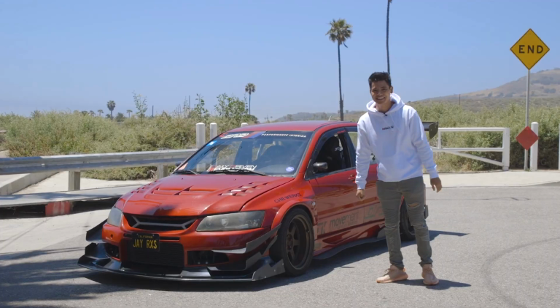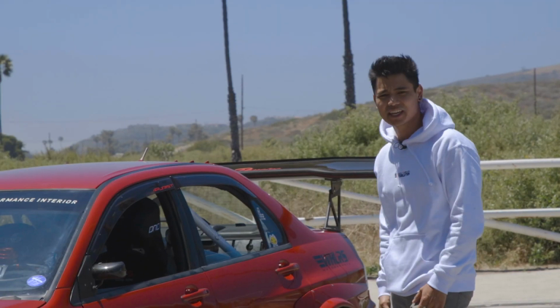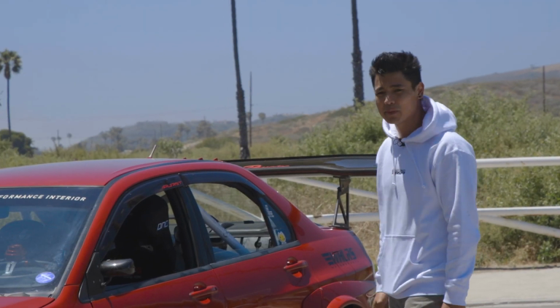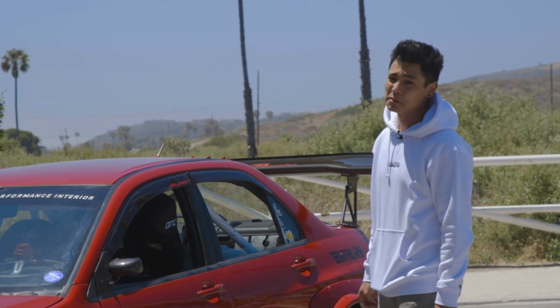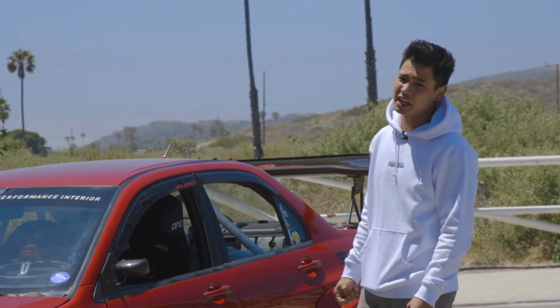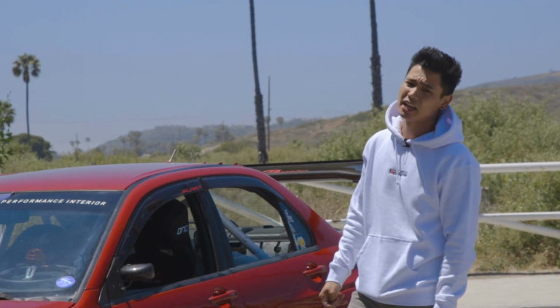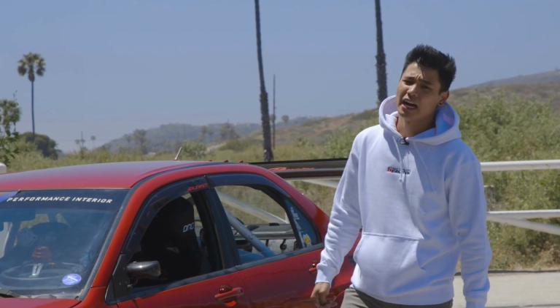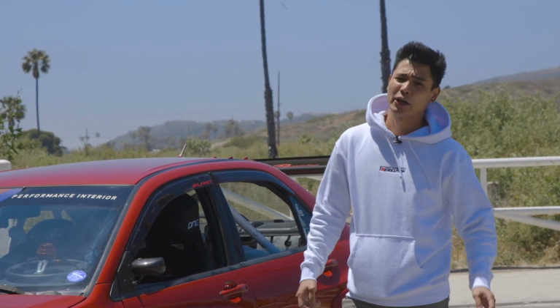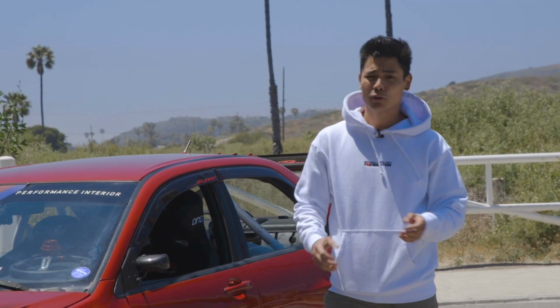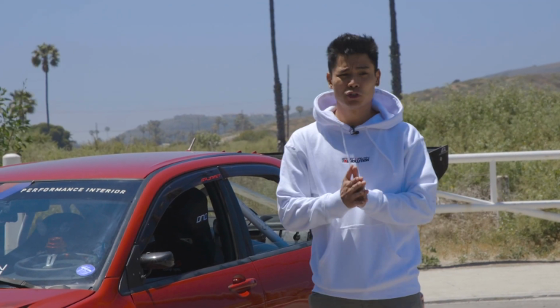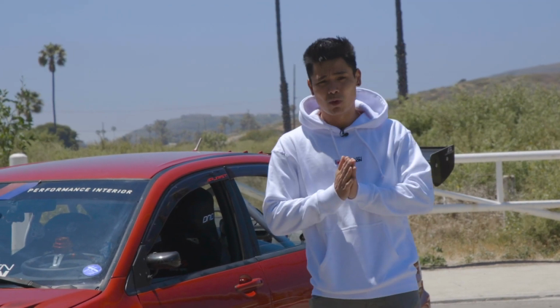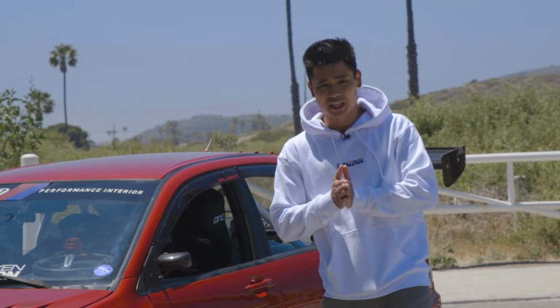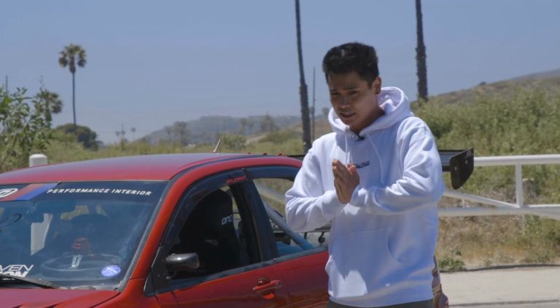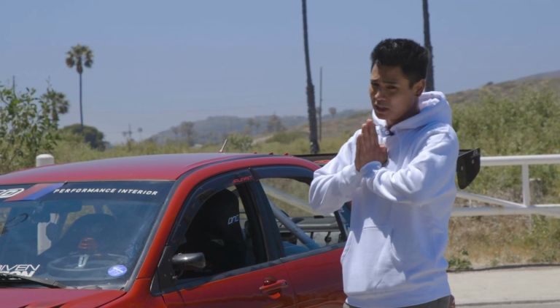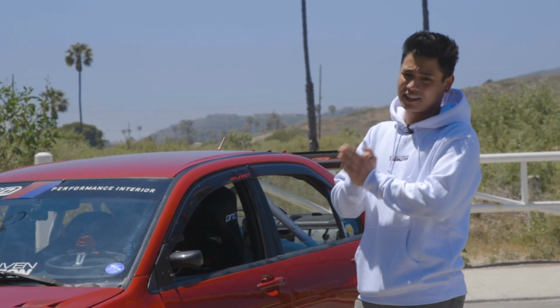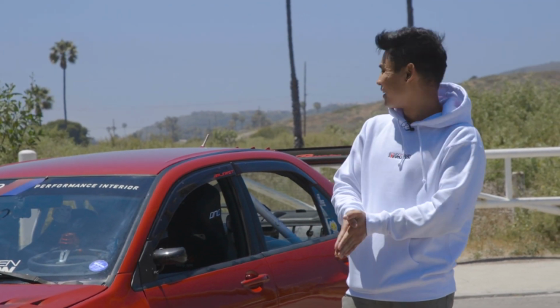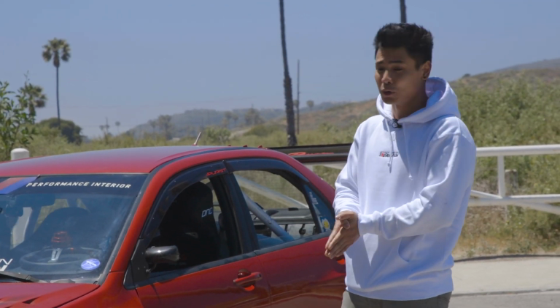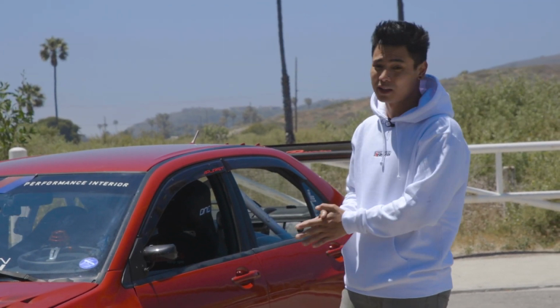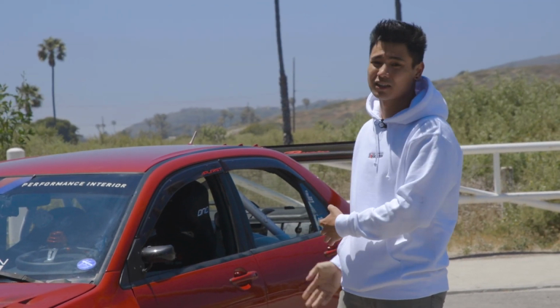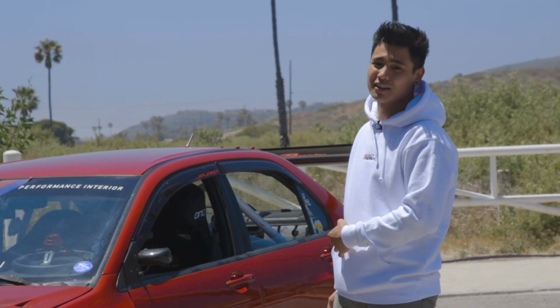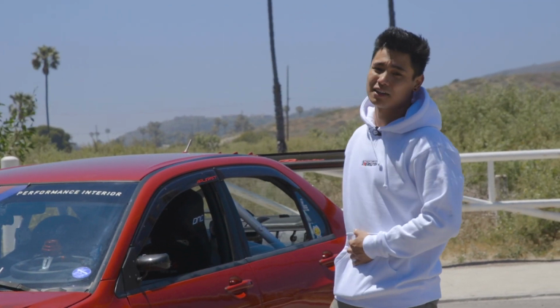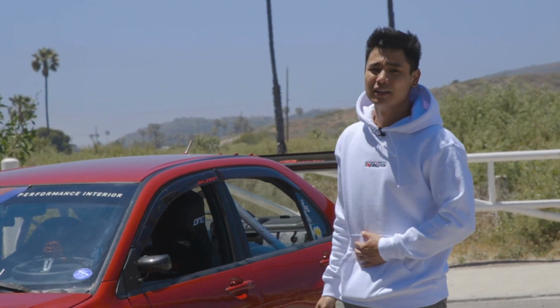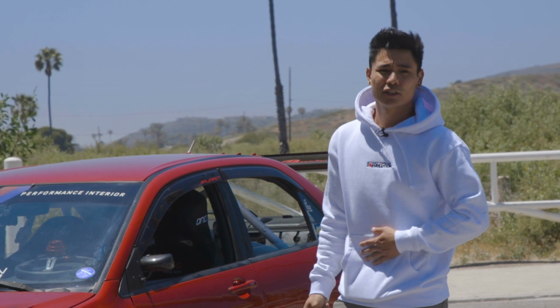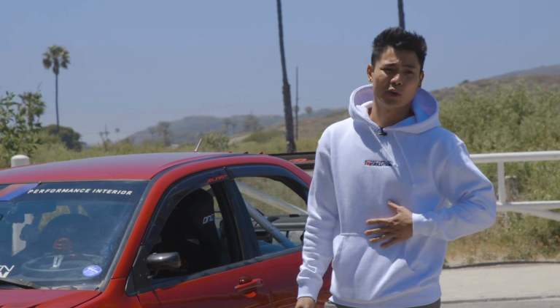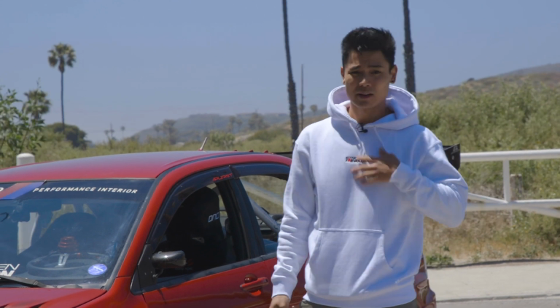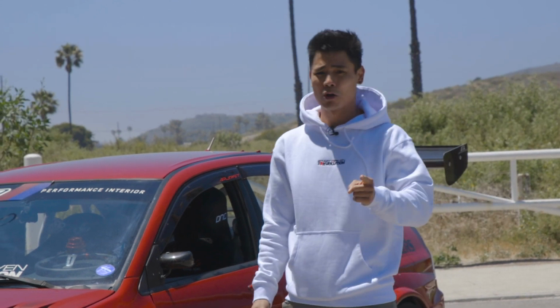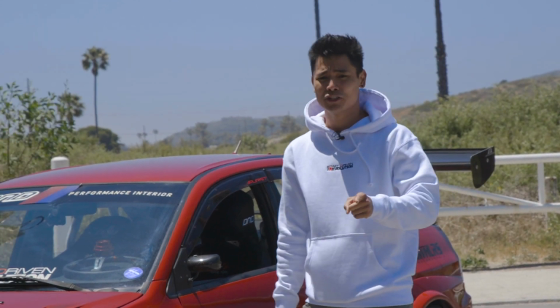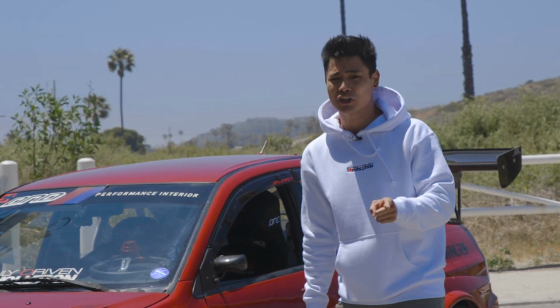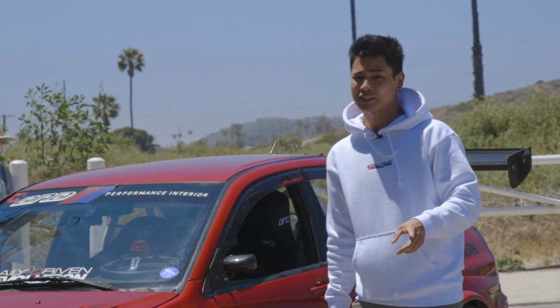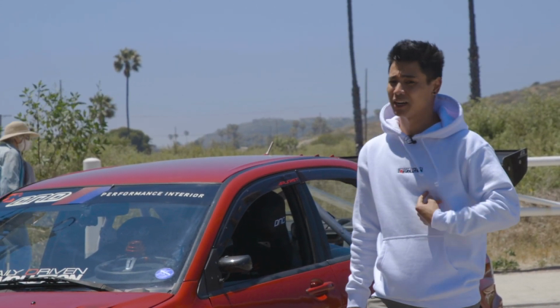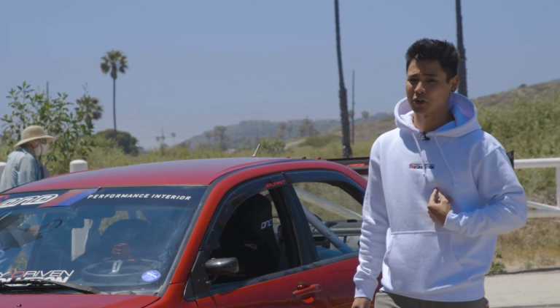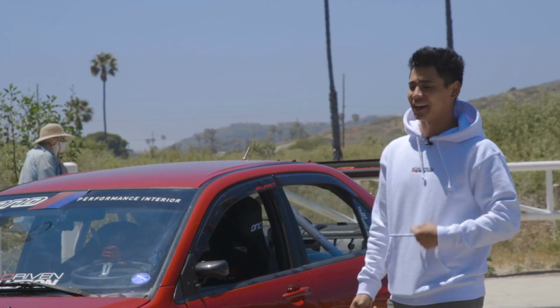Once again my name is Jay. I hope you enjoyed watching this as much as I enjoyed building the car itself. Hope you enjoy your day because I'm gonna enjoy mine.